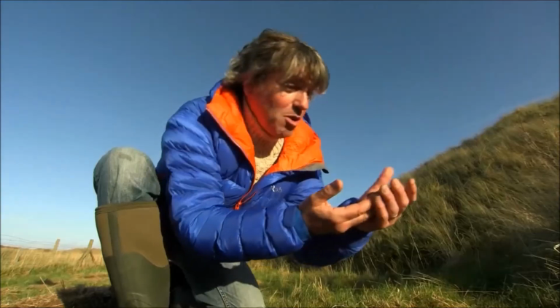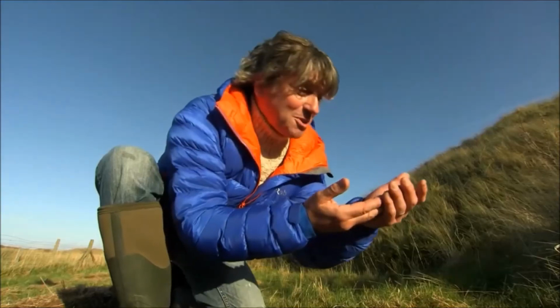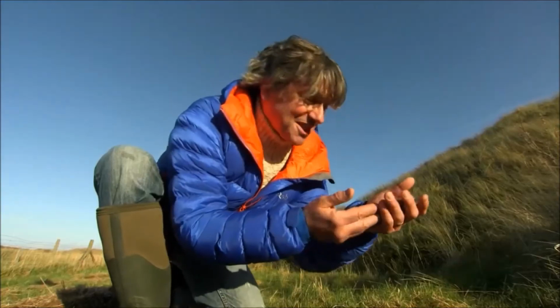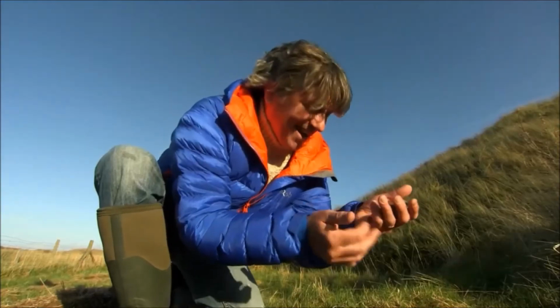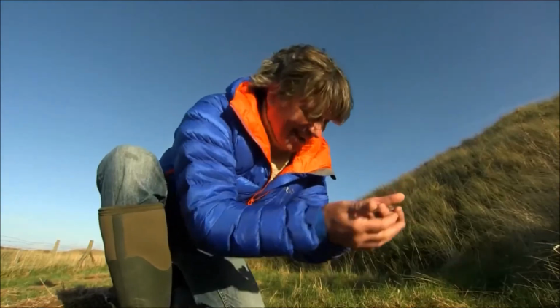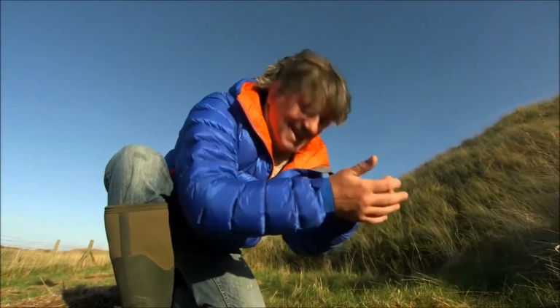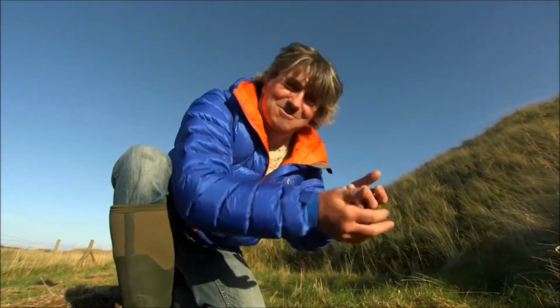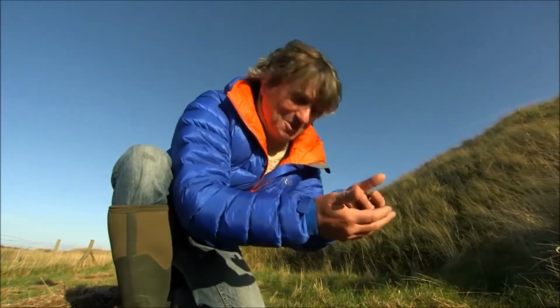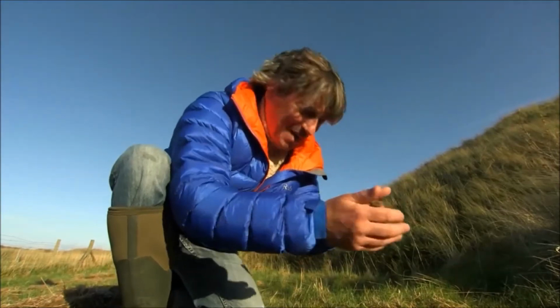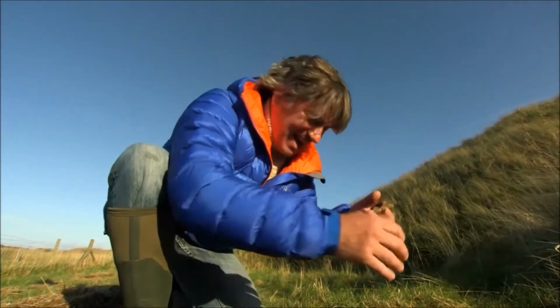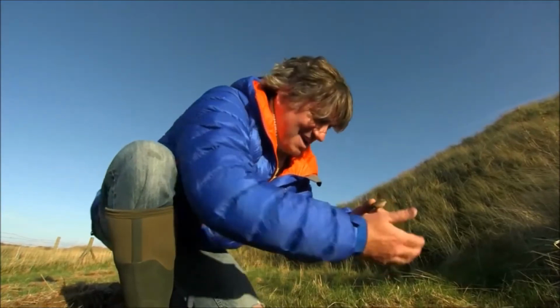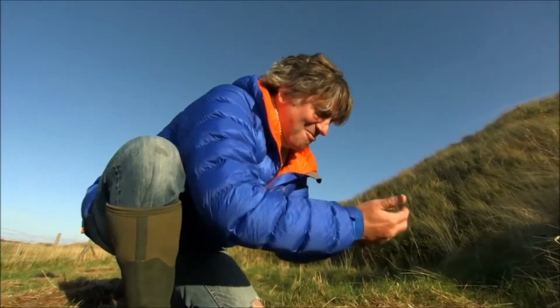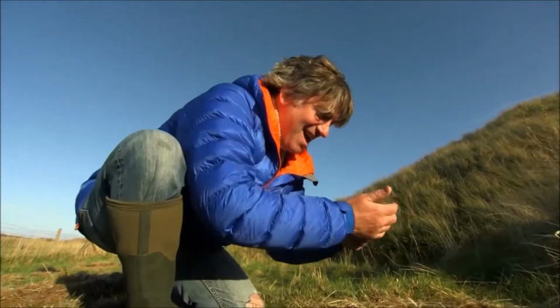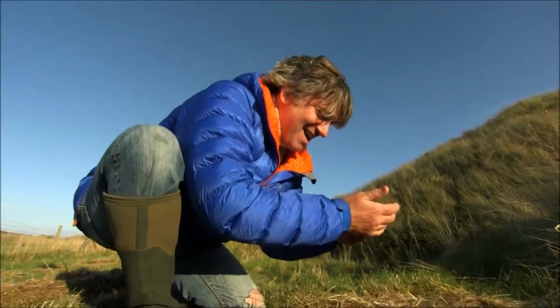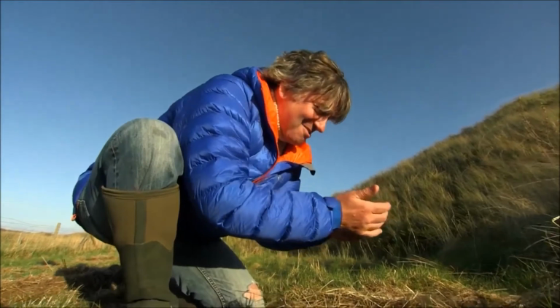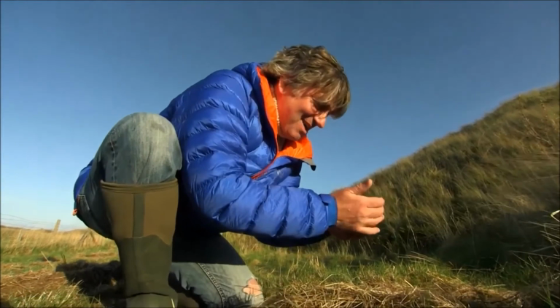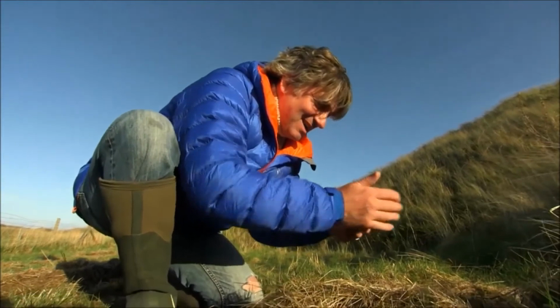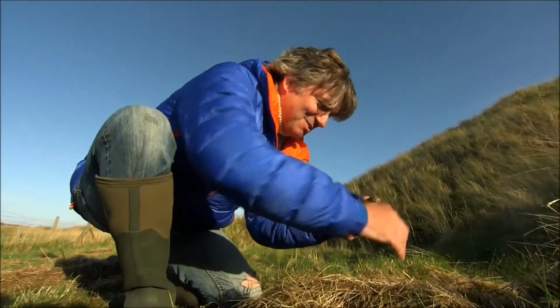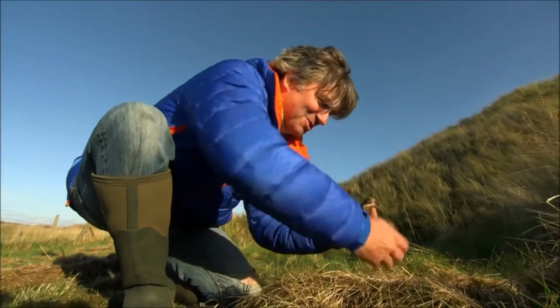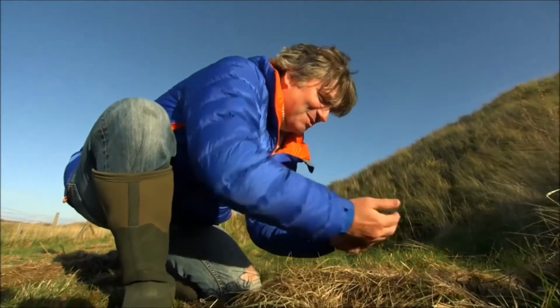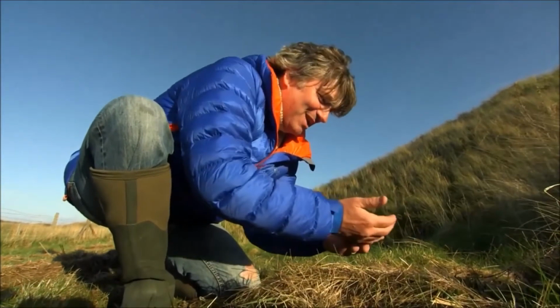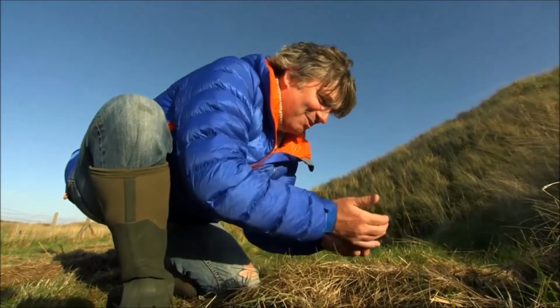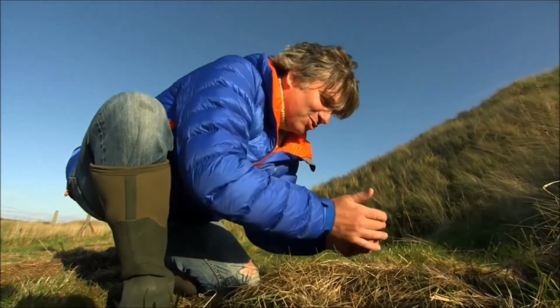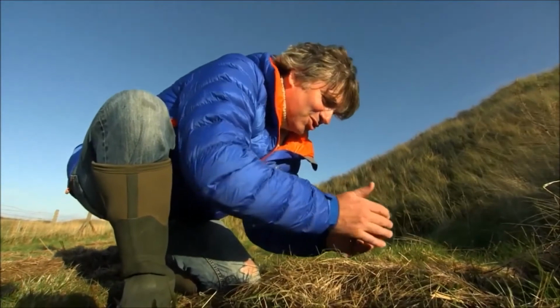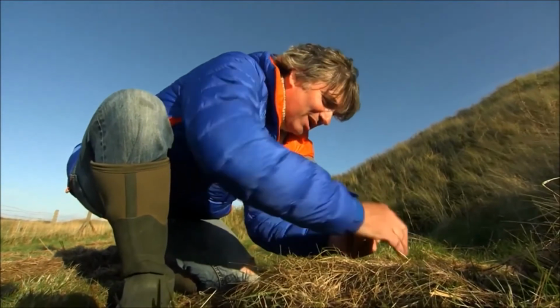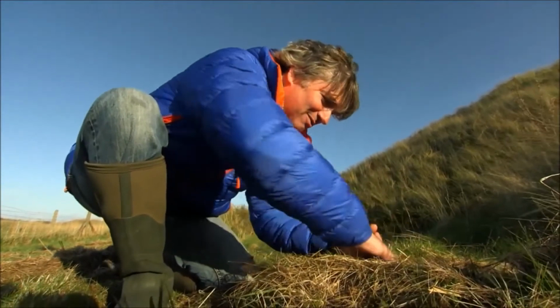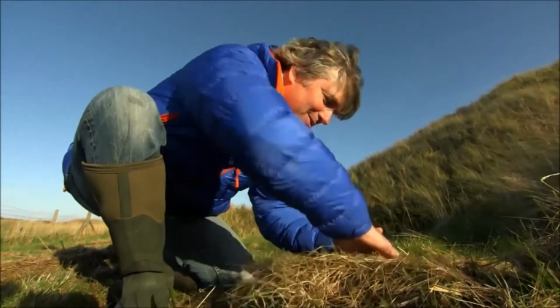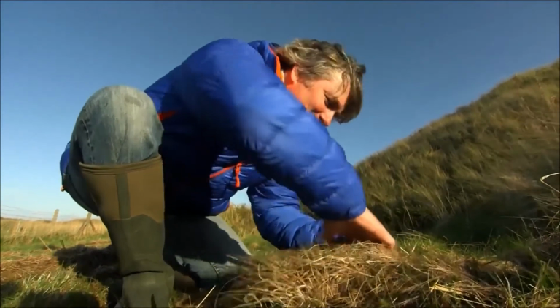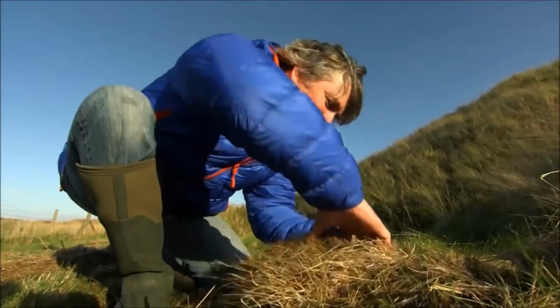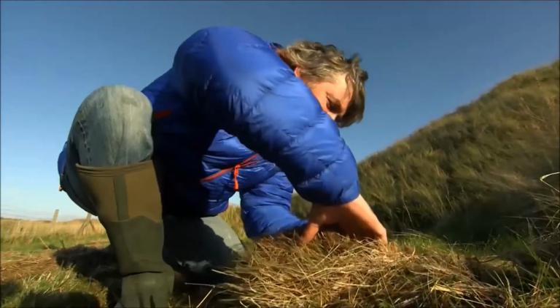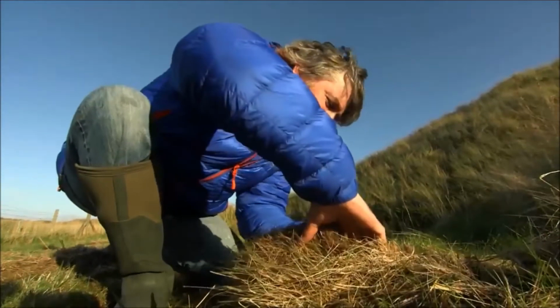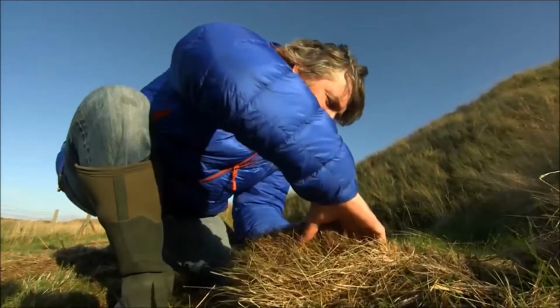Whoops! Let's put her back where she wants to be. Sorry, love.